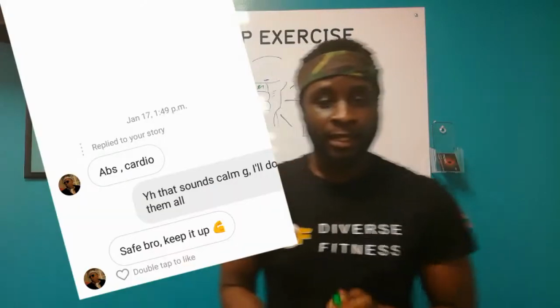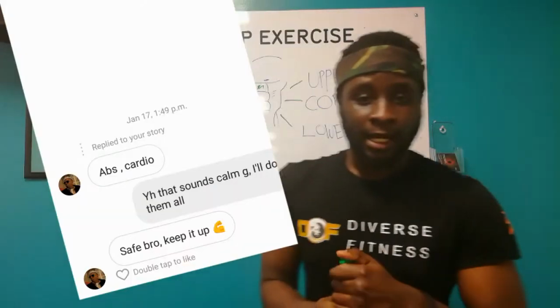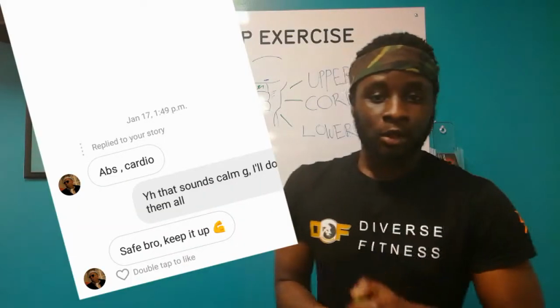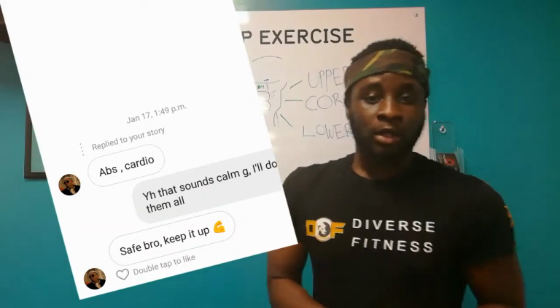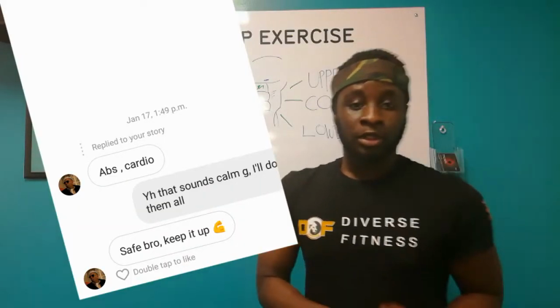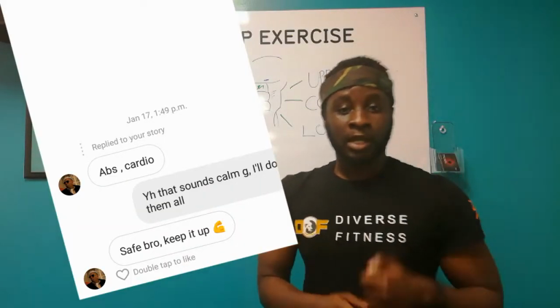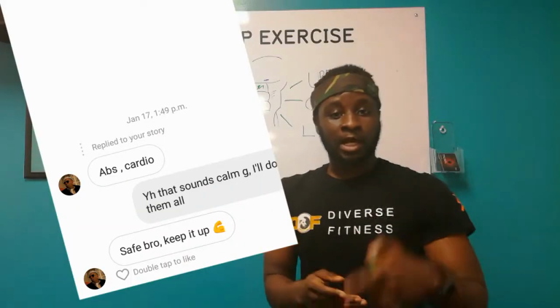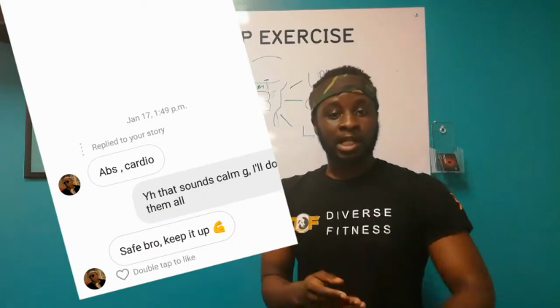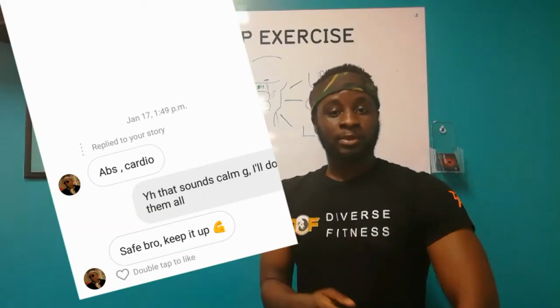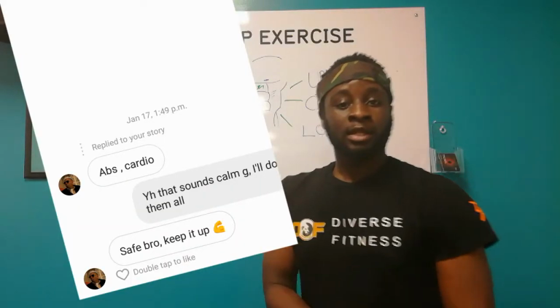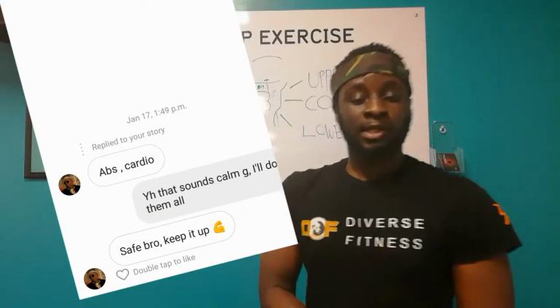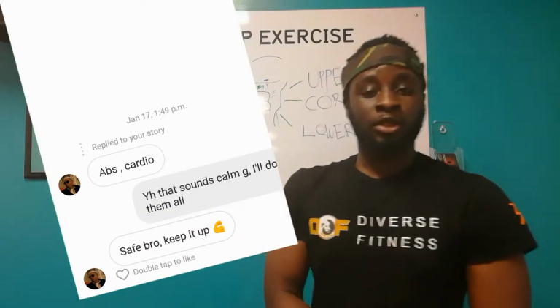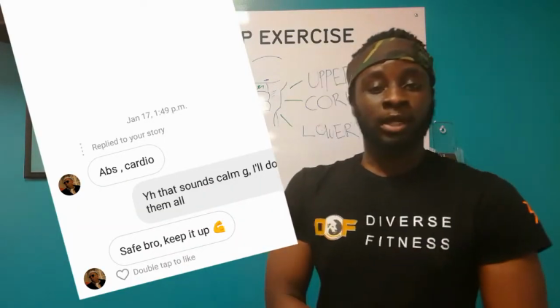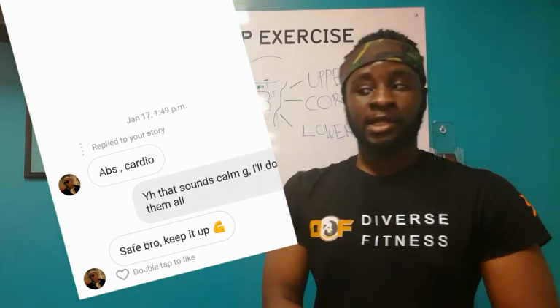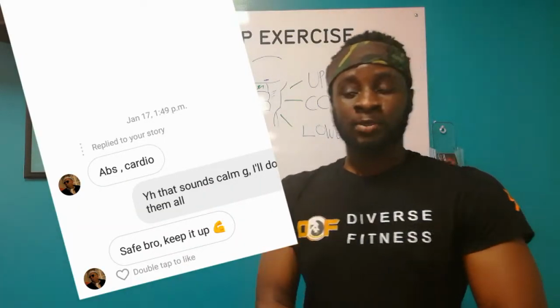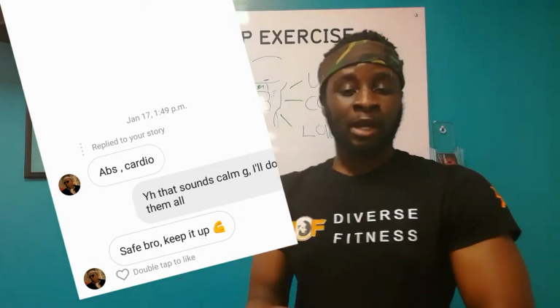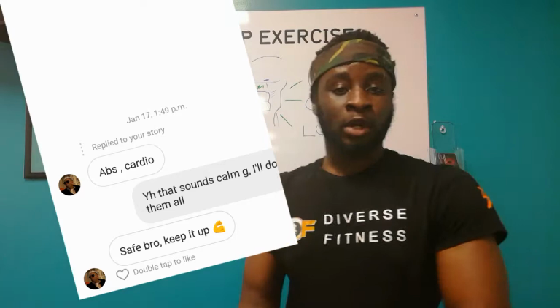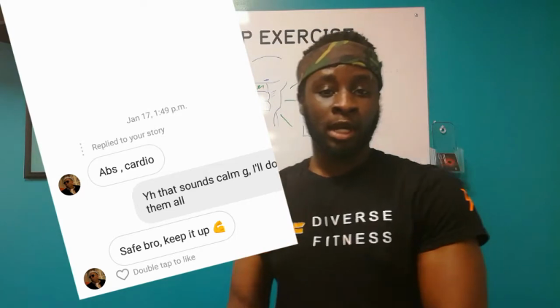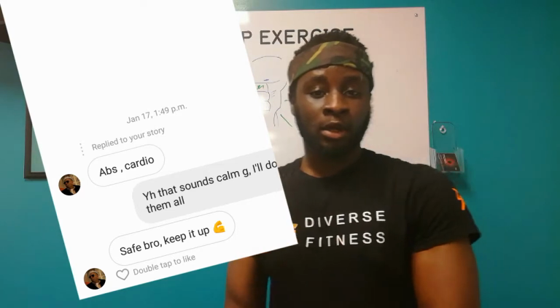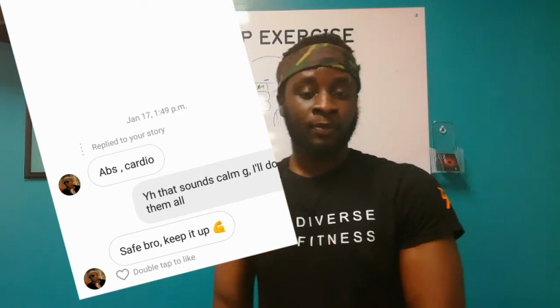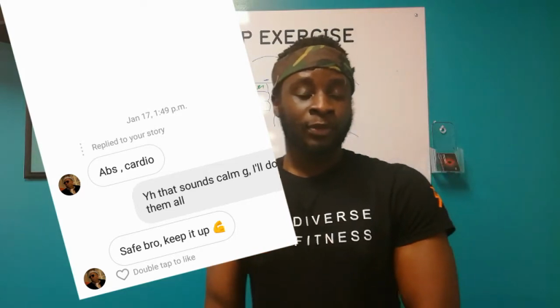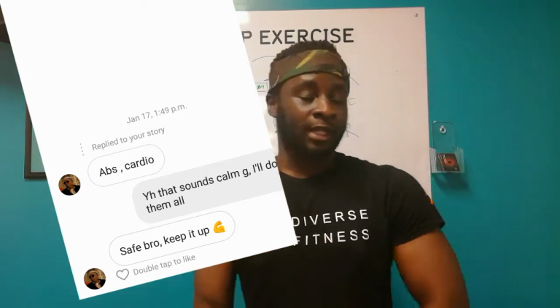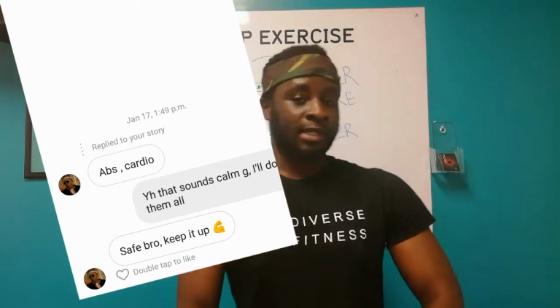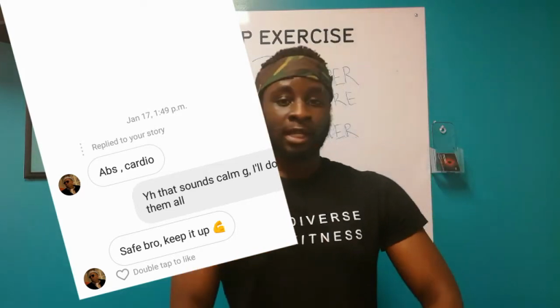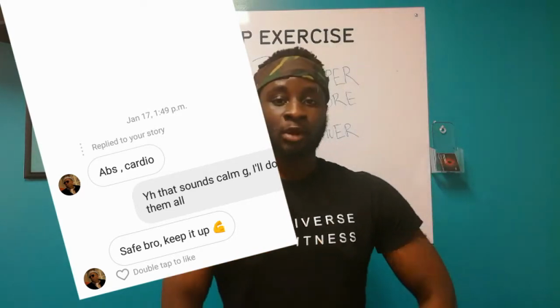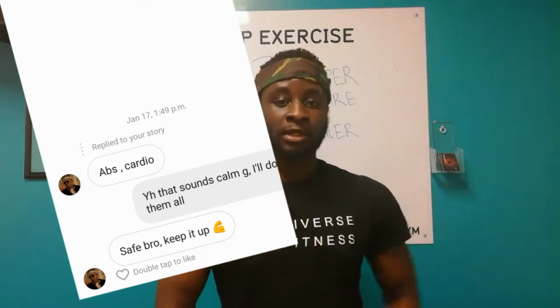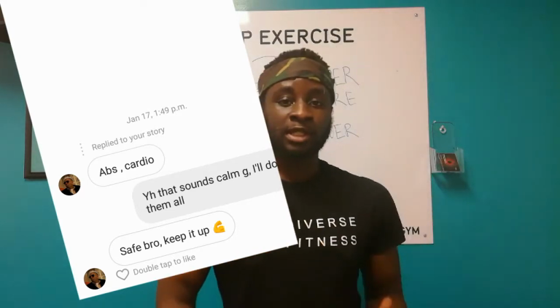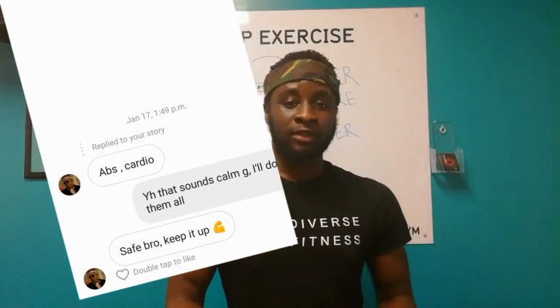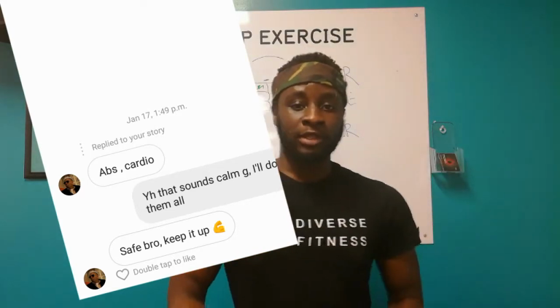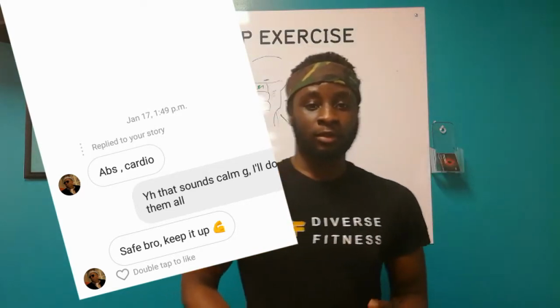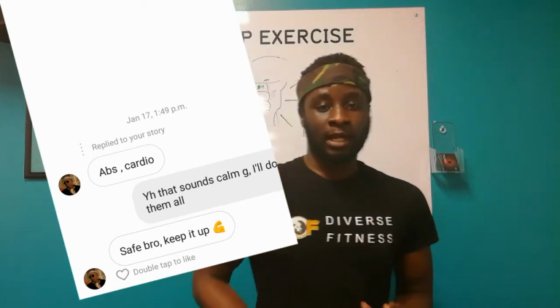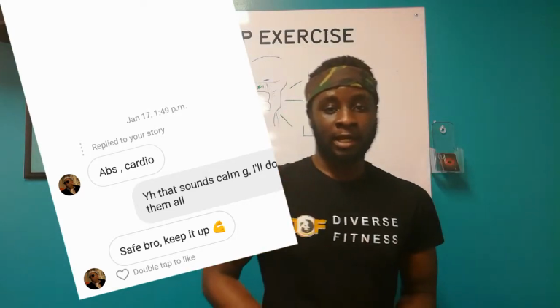Now, you guys asked me to do a six pack workout, and that's exactly what I'm going to deliver to you right now.